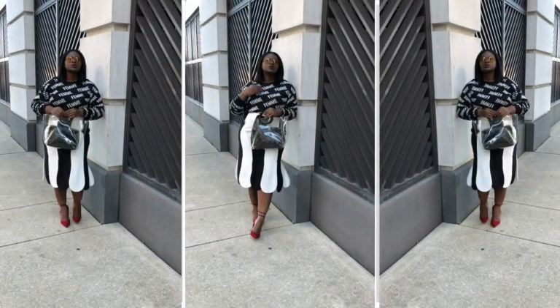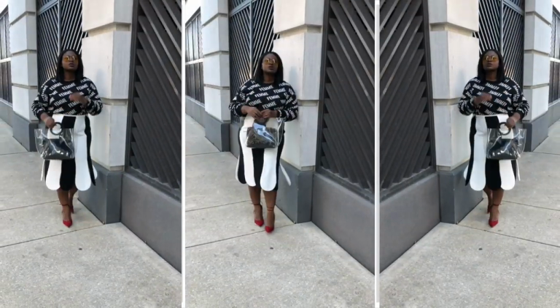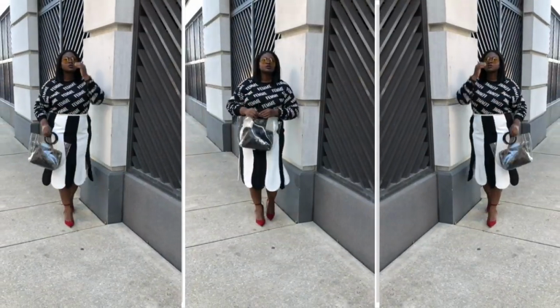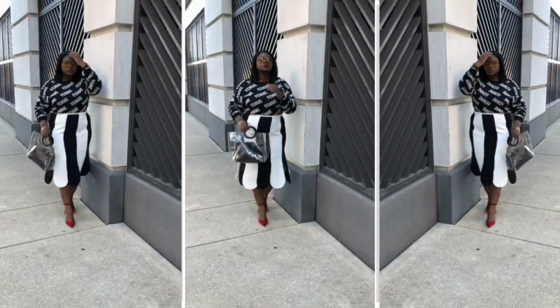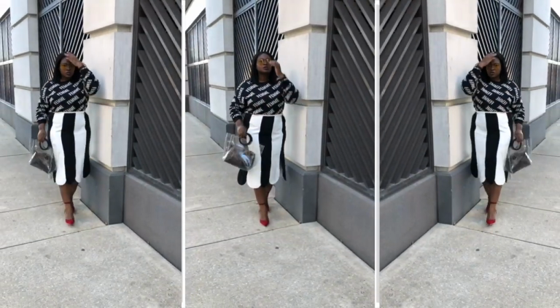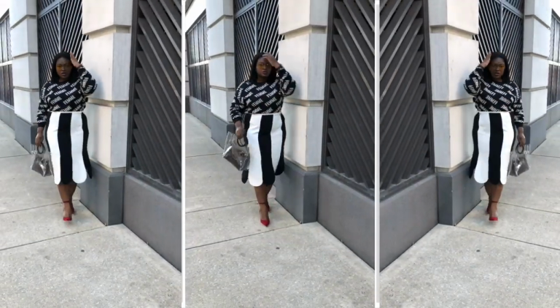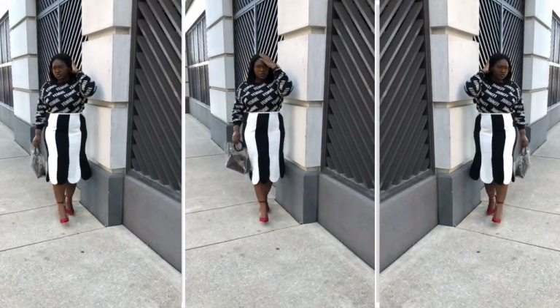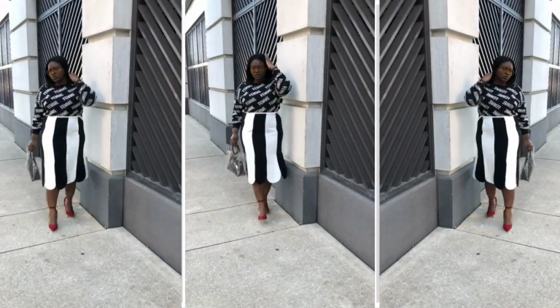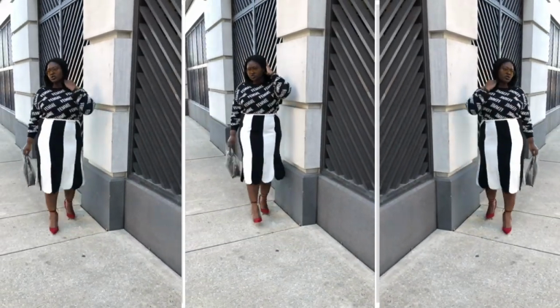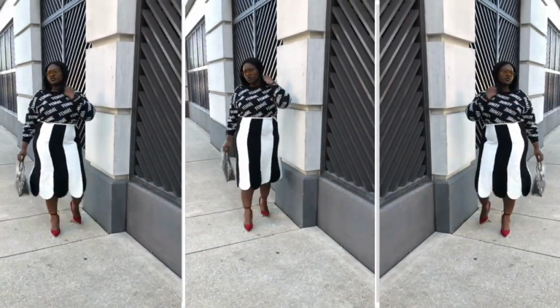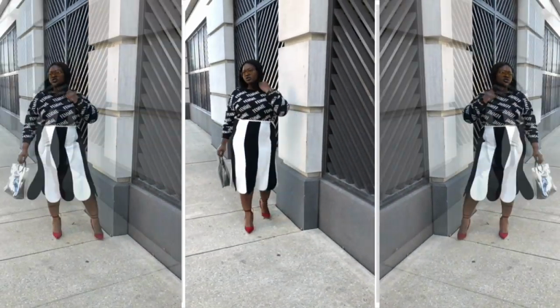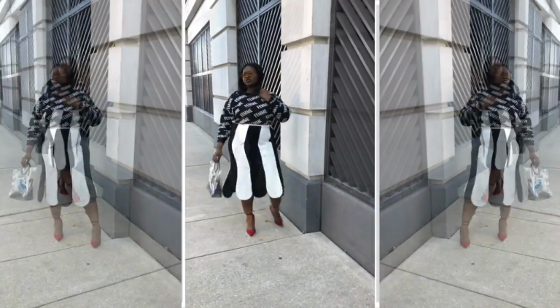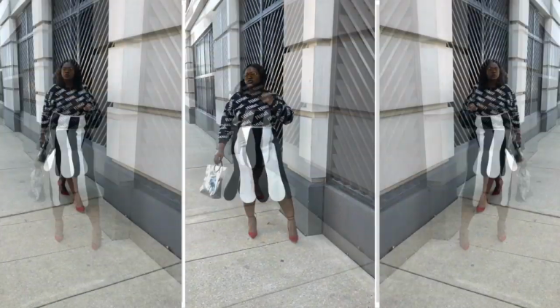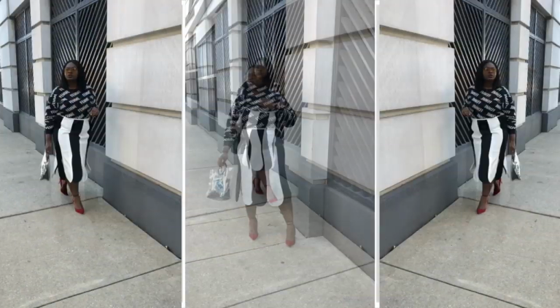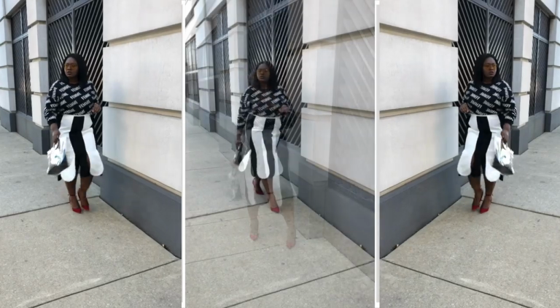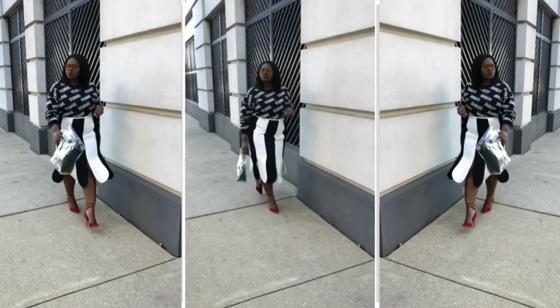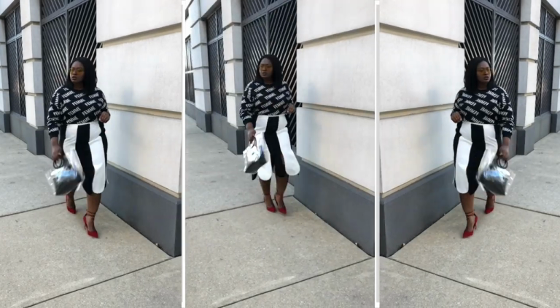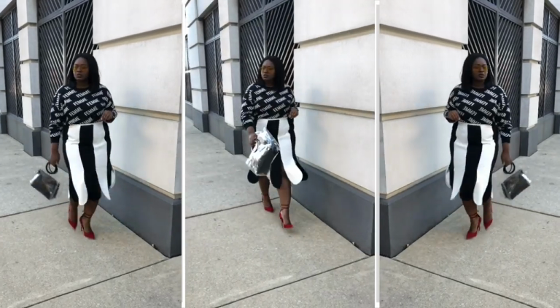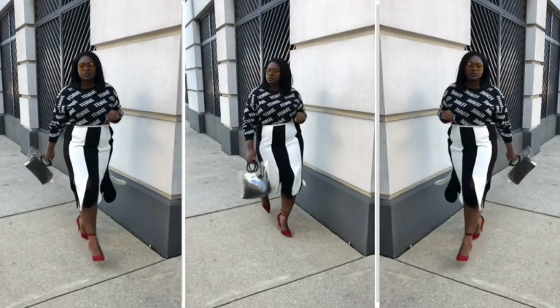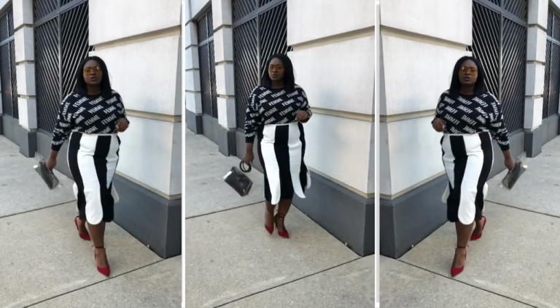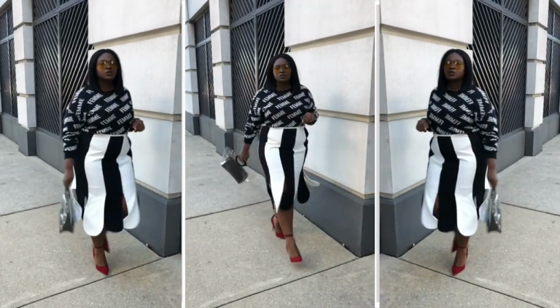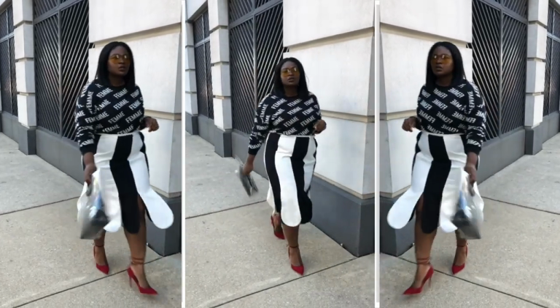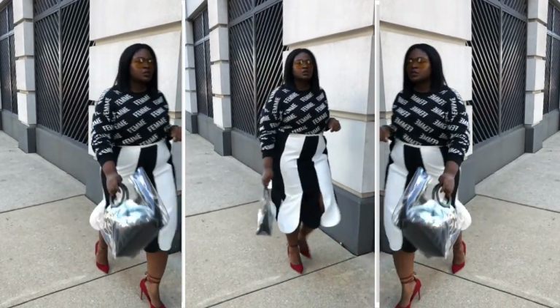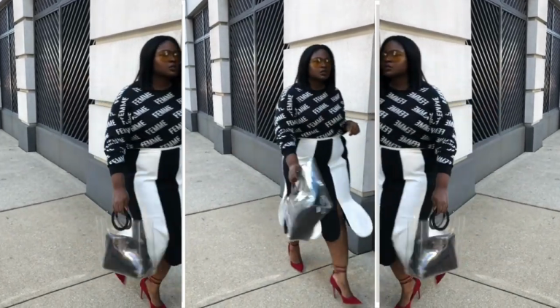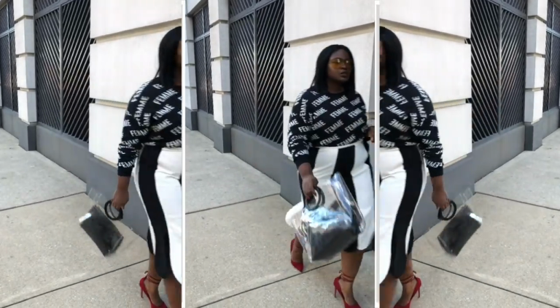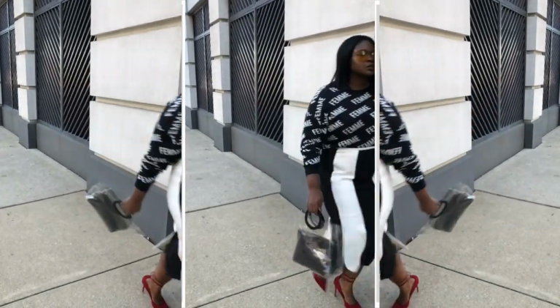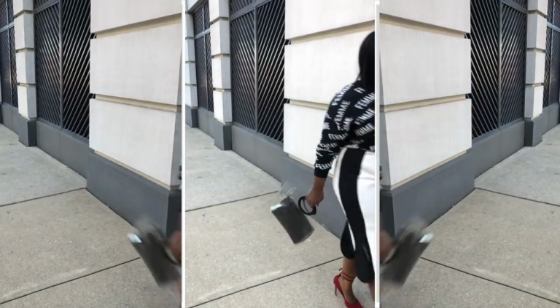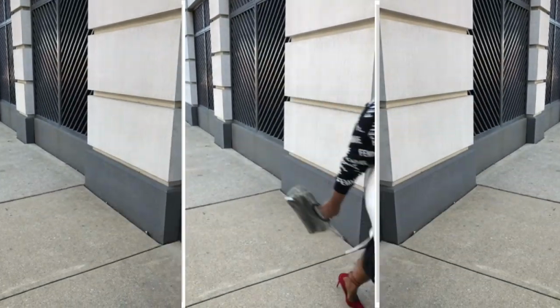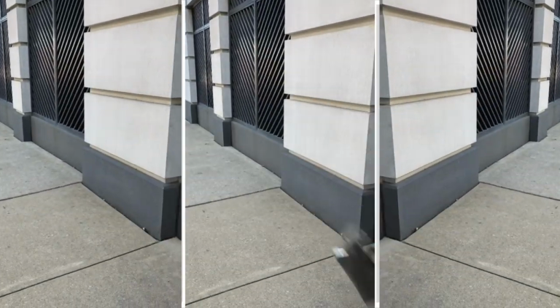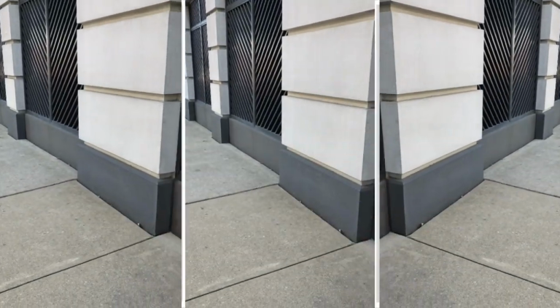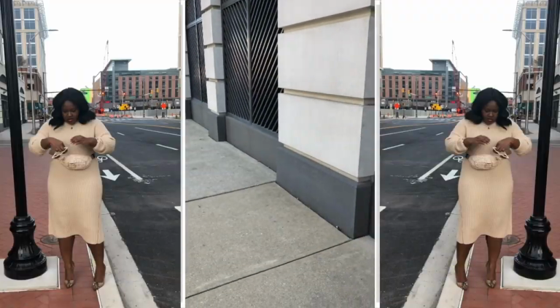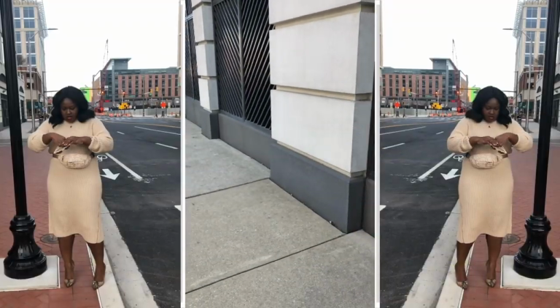And to break up all the black and white I finished off the look with a fun pop of red VMI pumps.